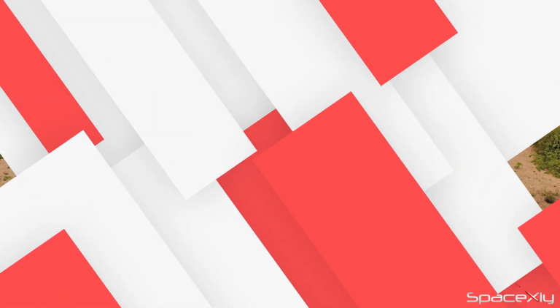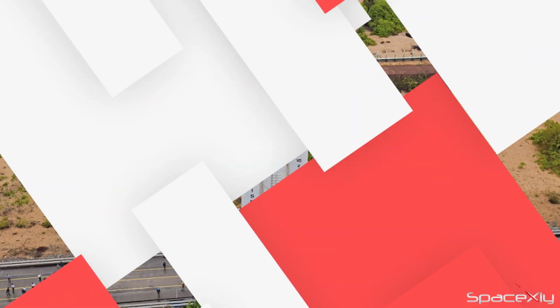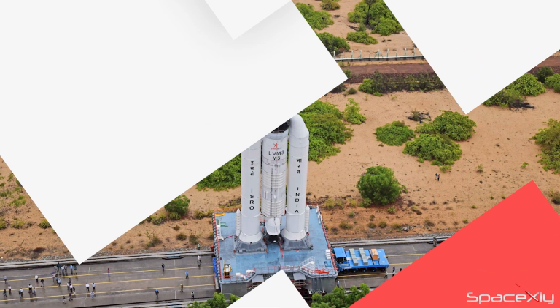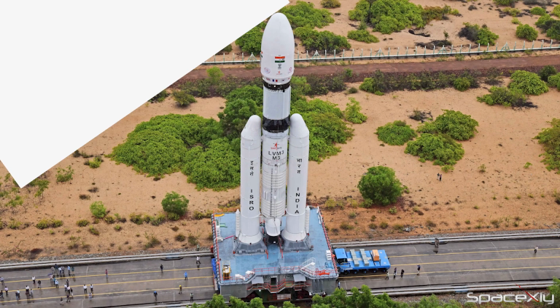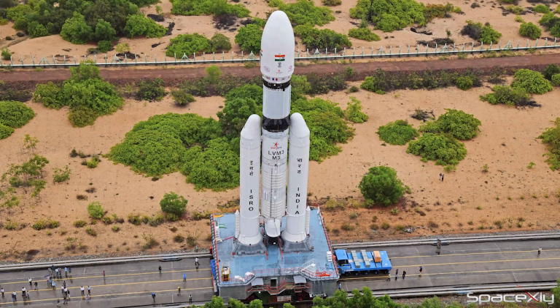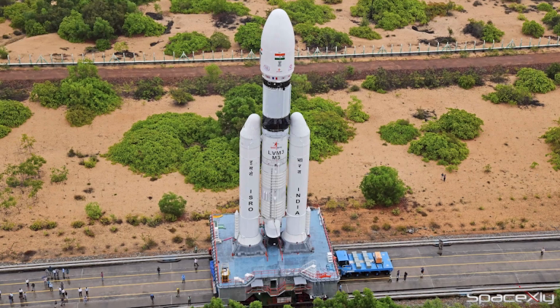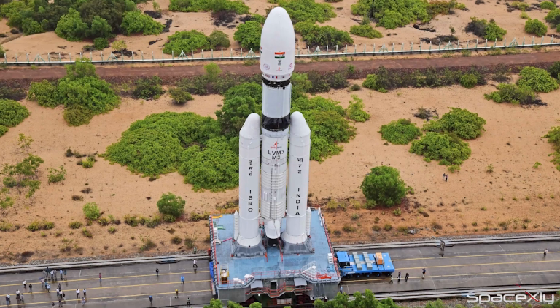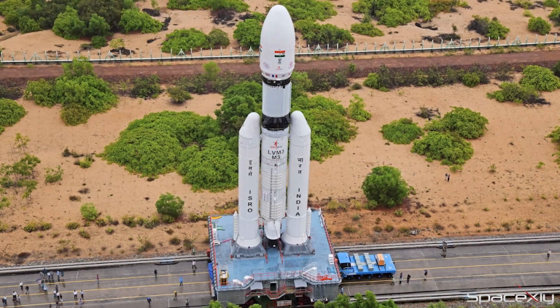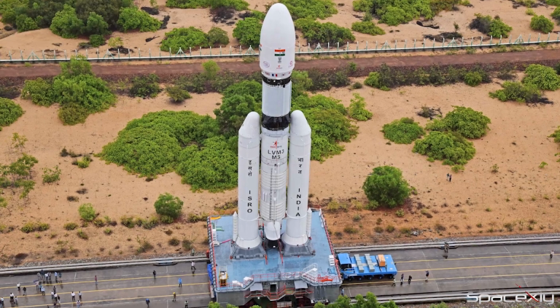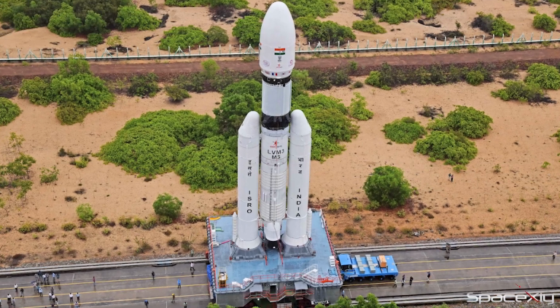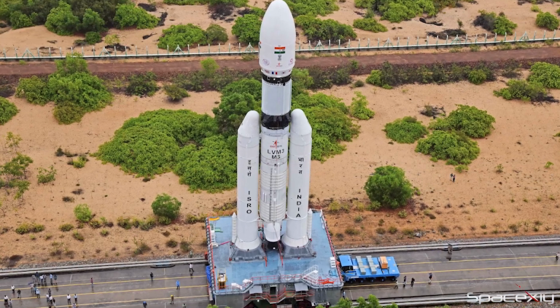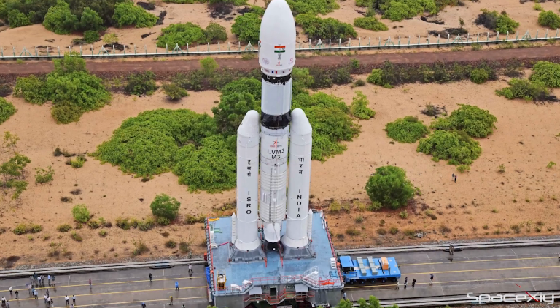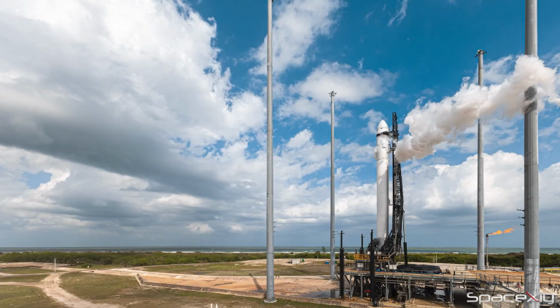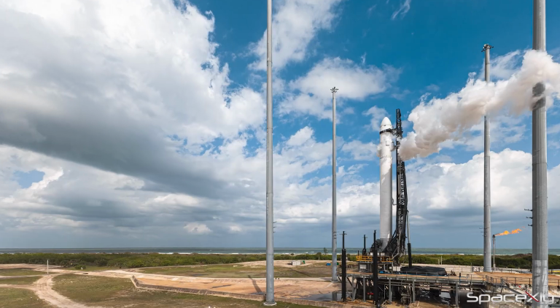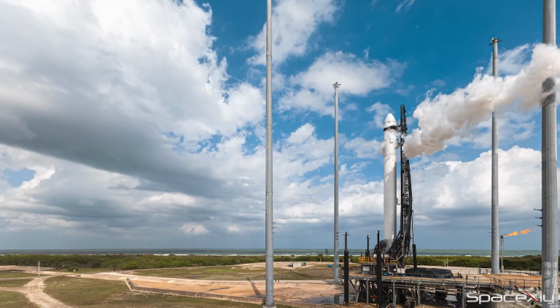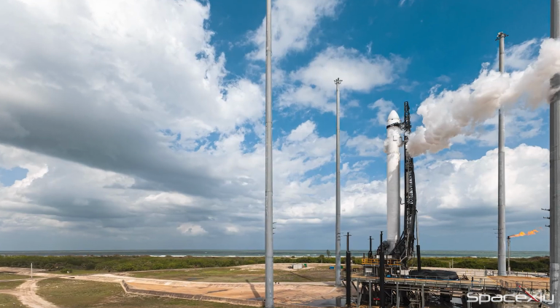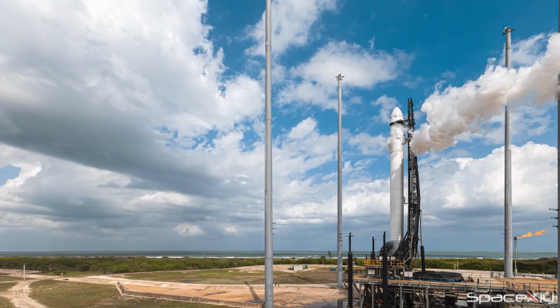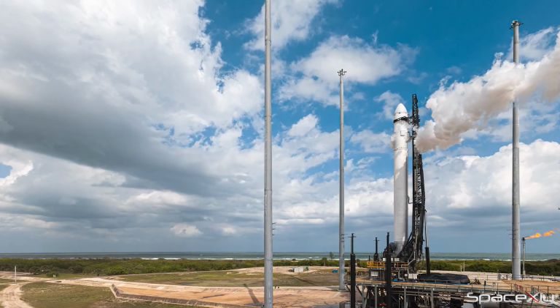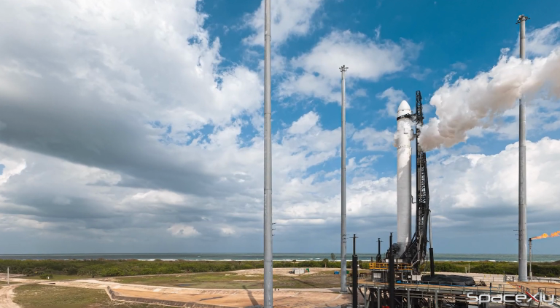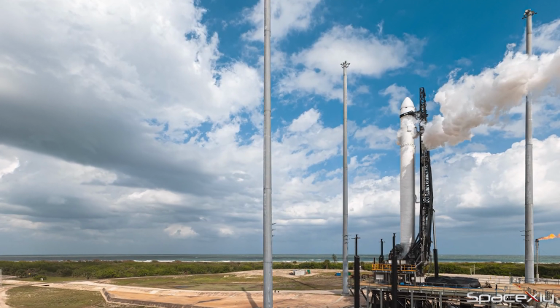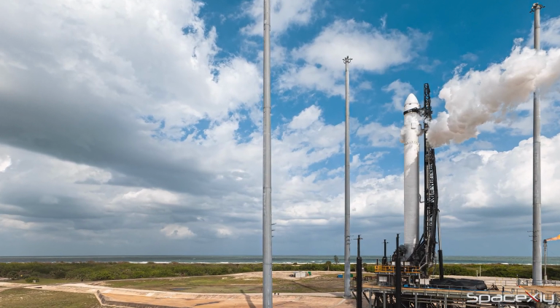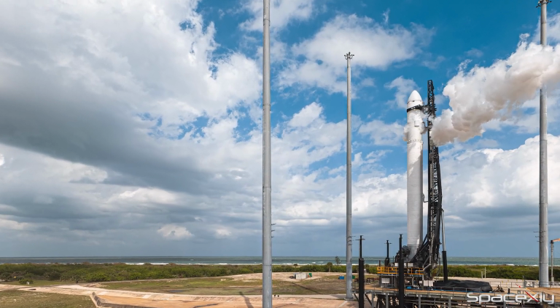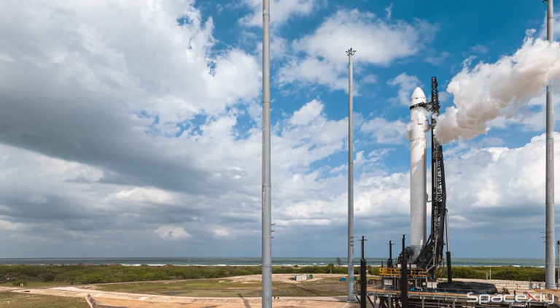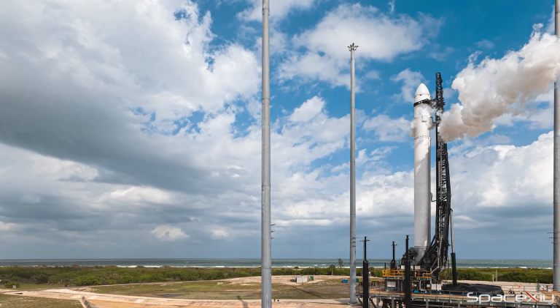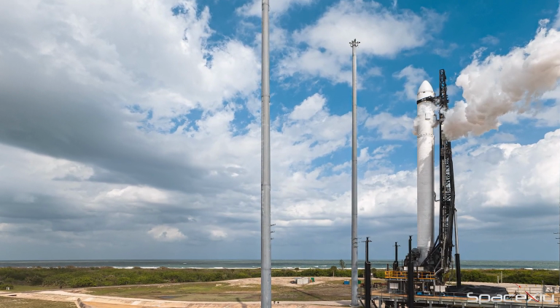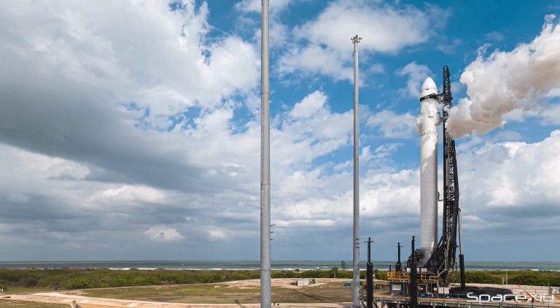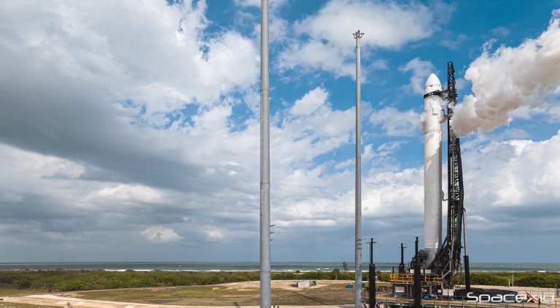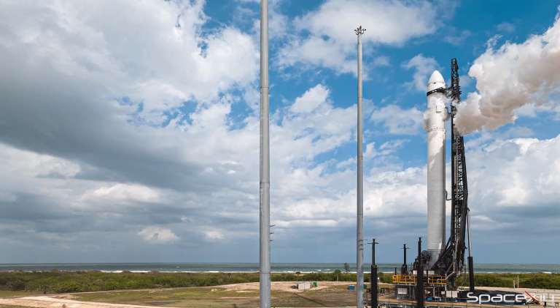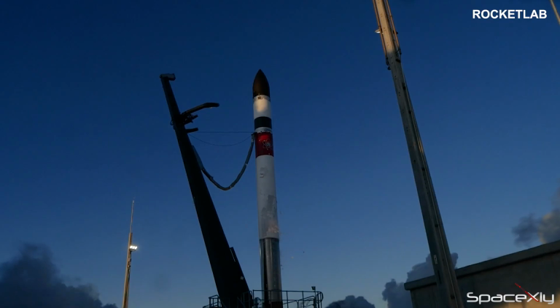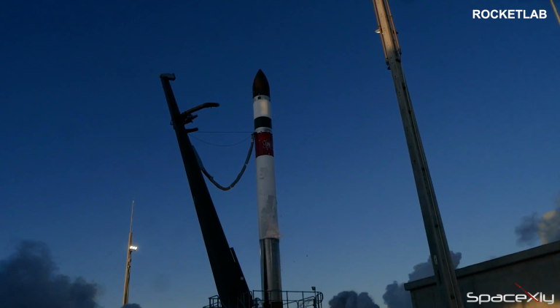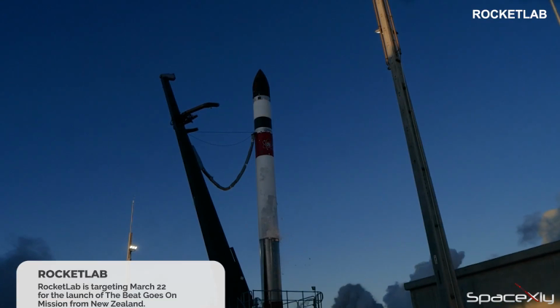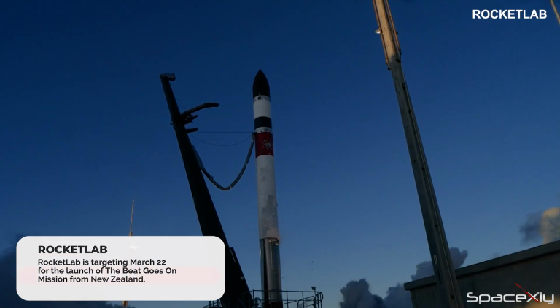This week is going to be a super space week. Four different rockets are set to launch from three different continents.